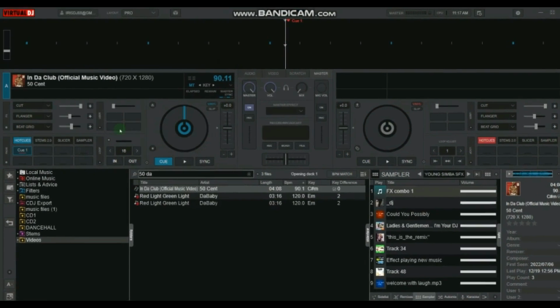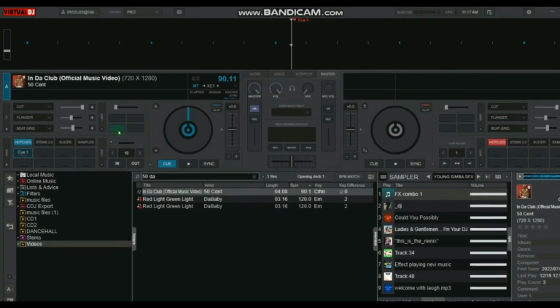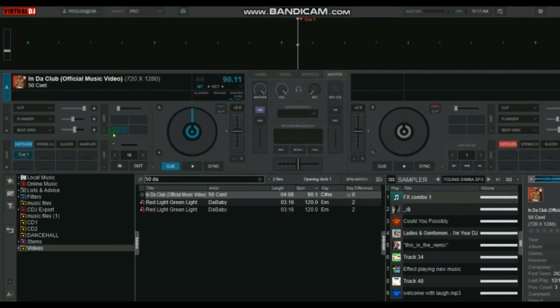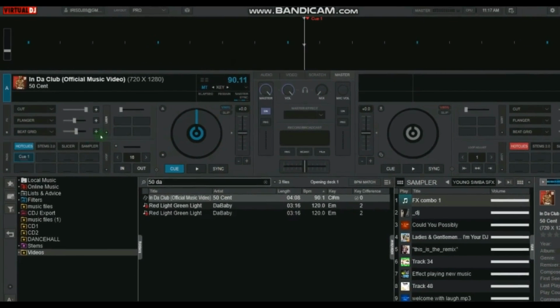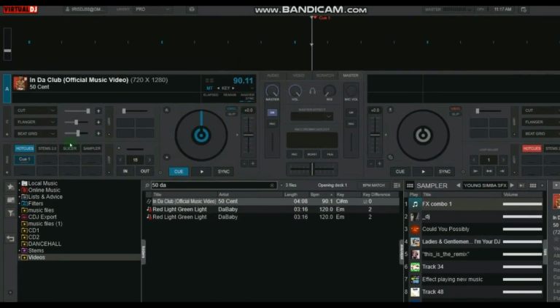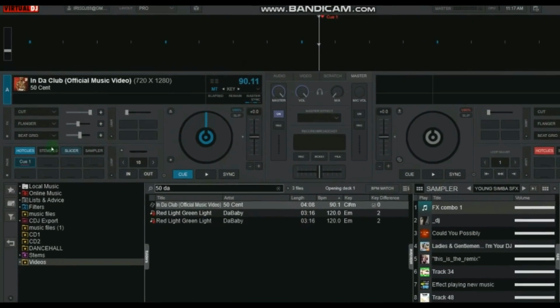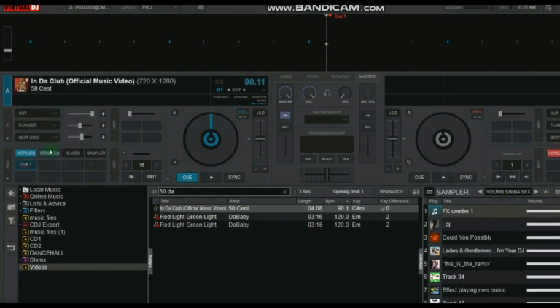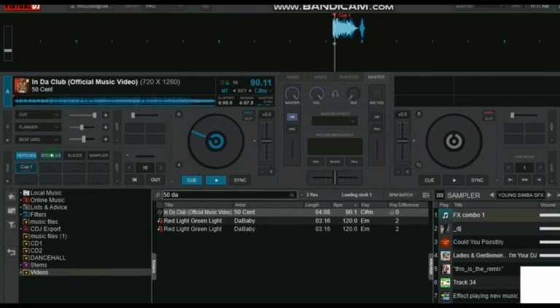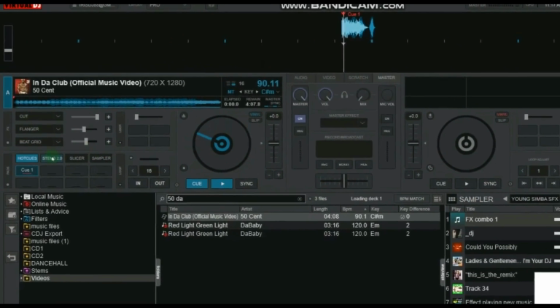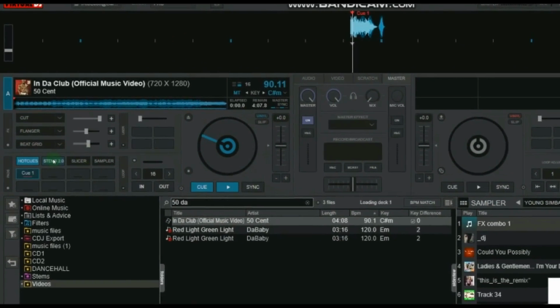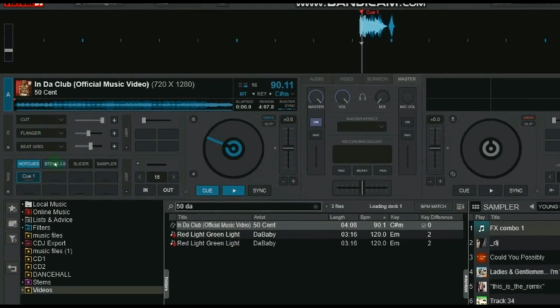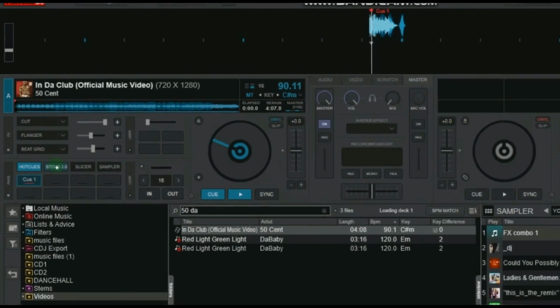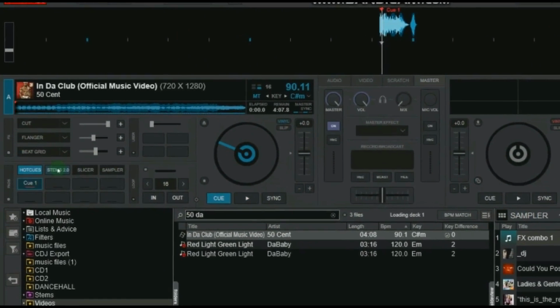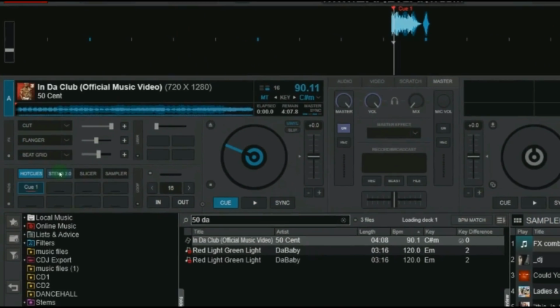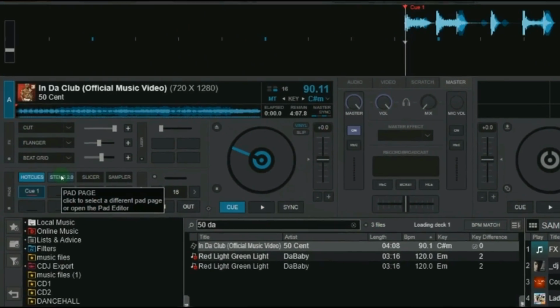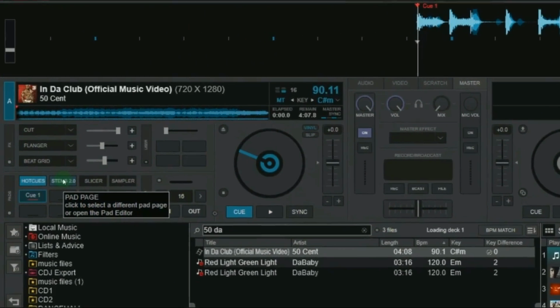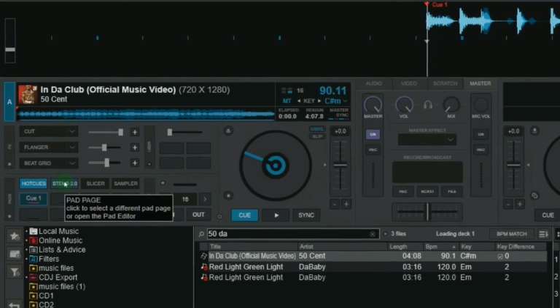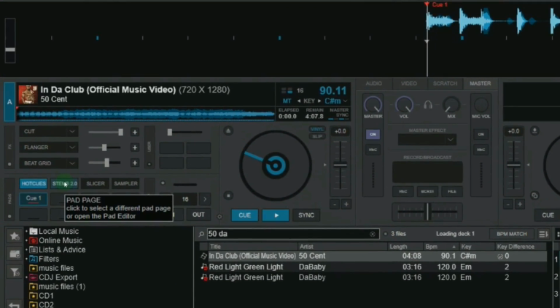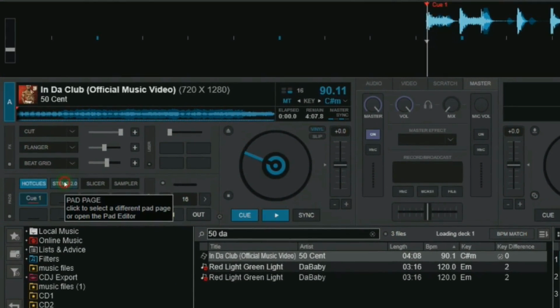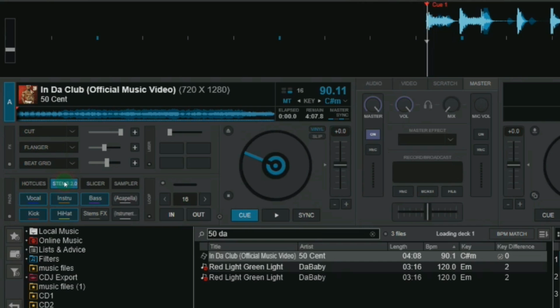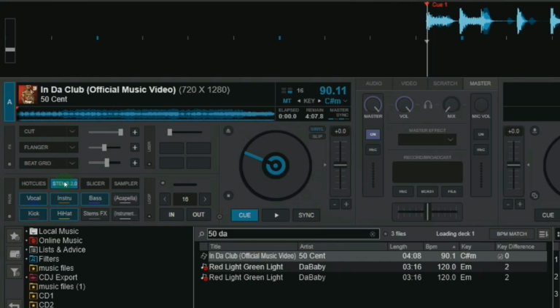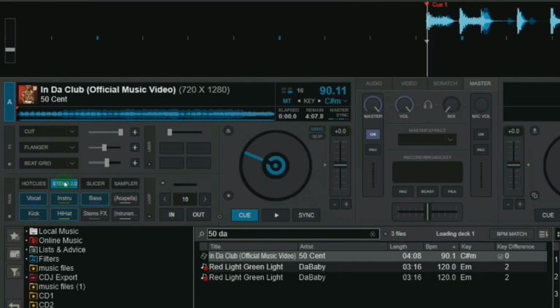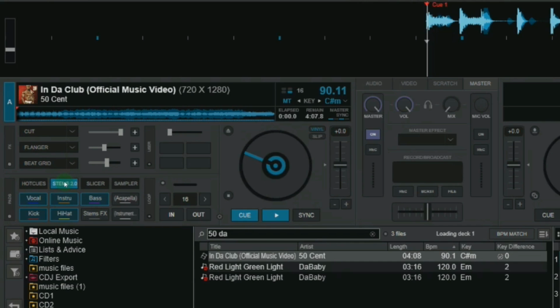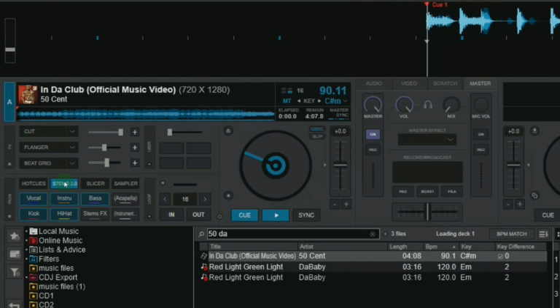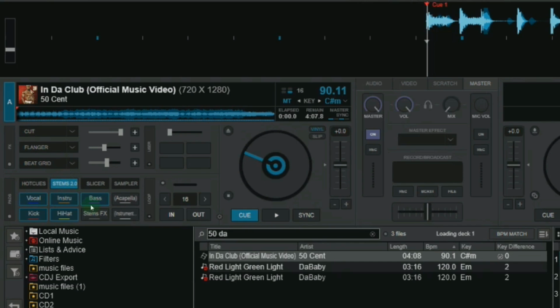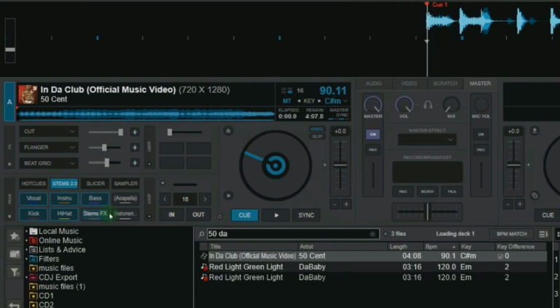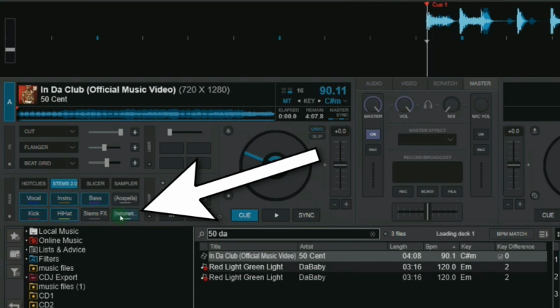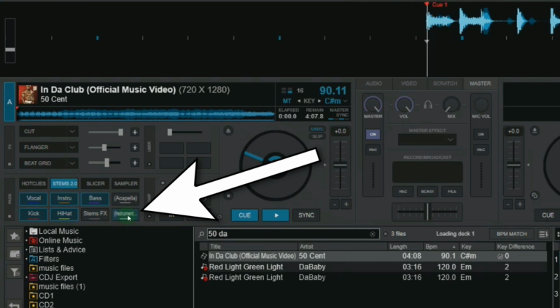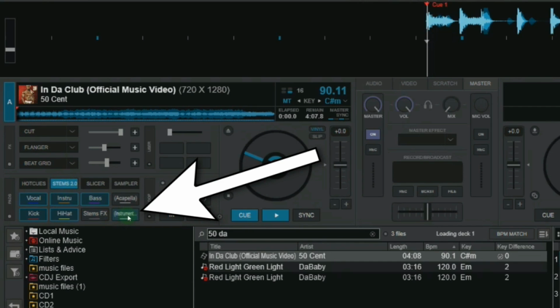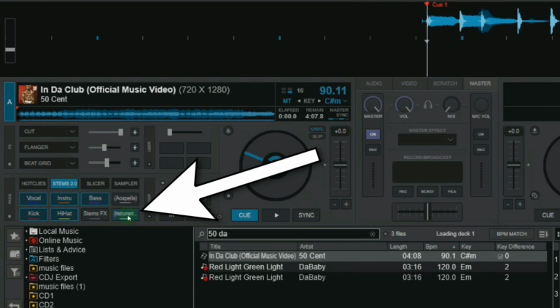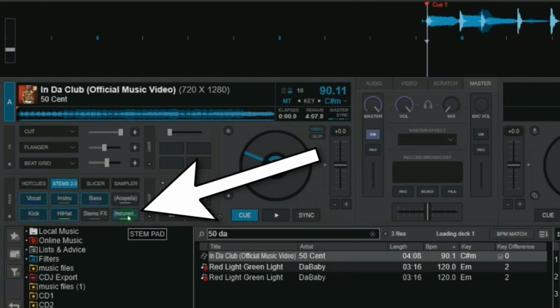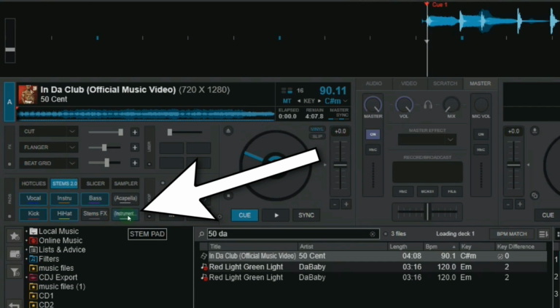Now let's go to the other deck and turn the song into an instrumental. You can do this by selecting Instrumental on the Stems tab.